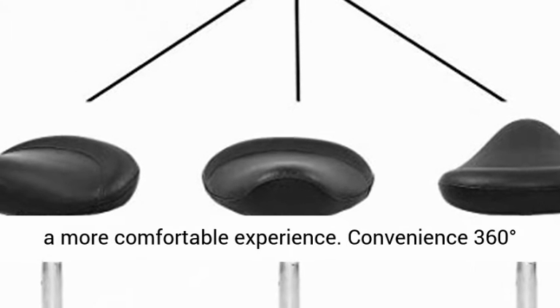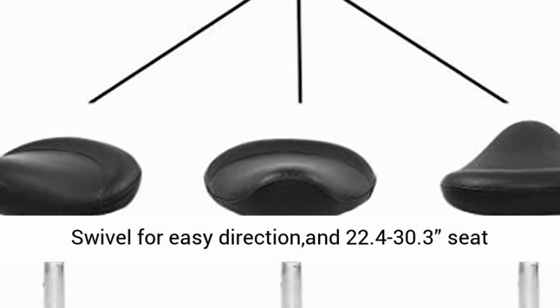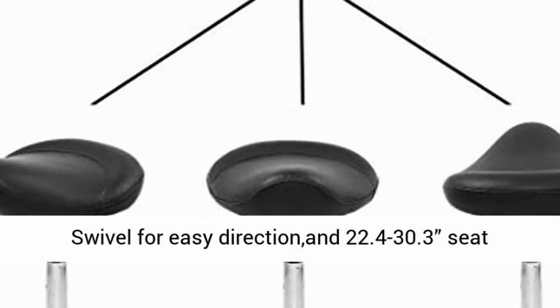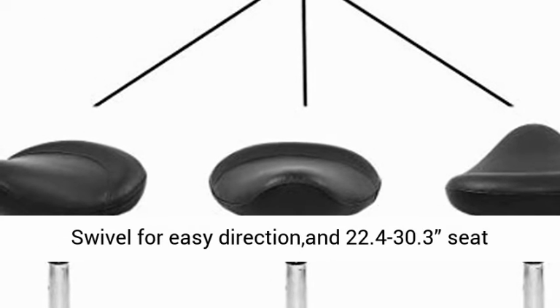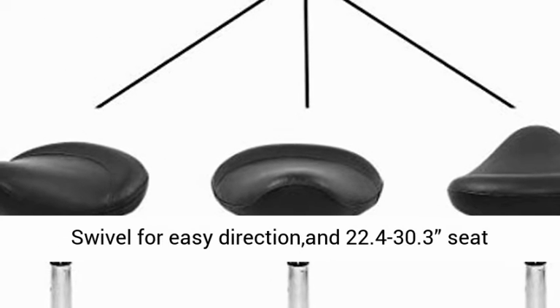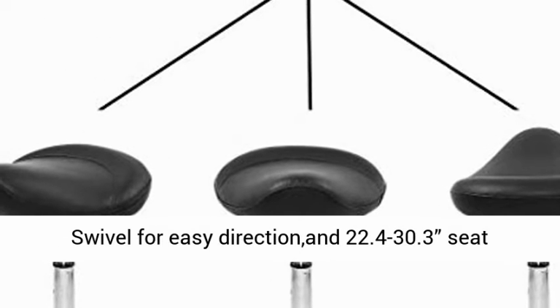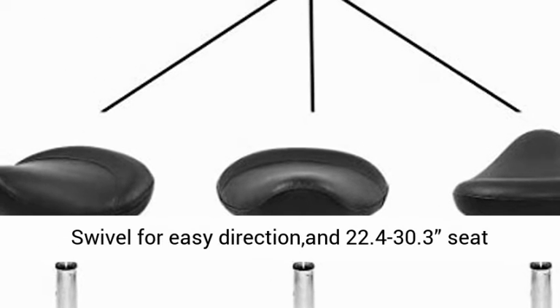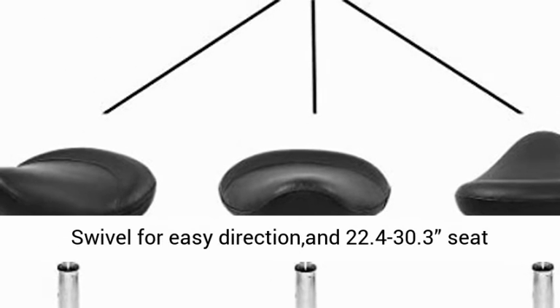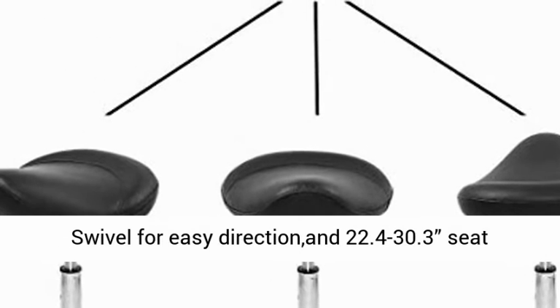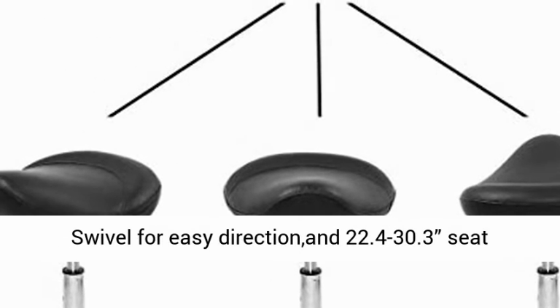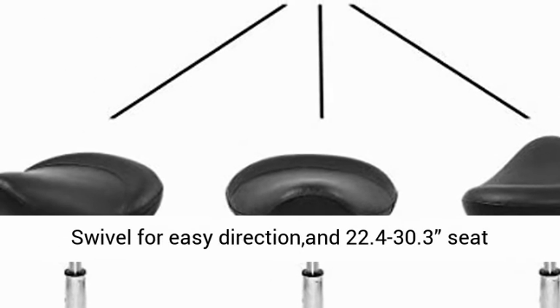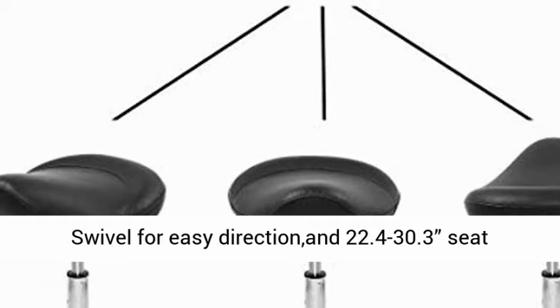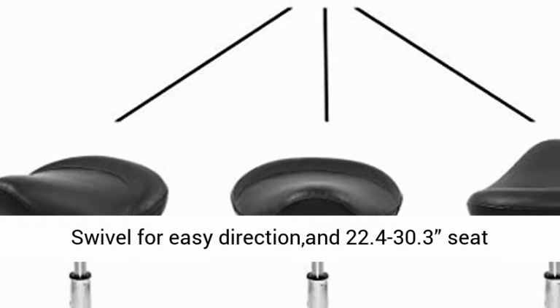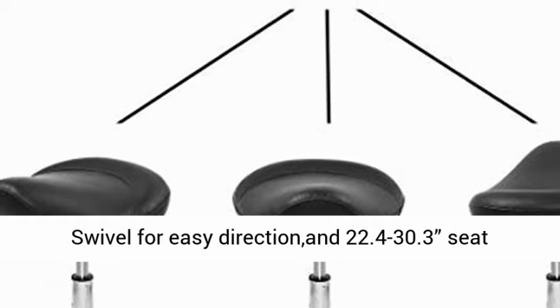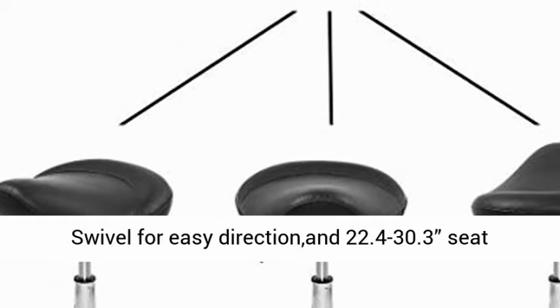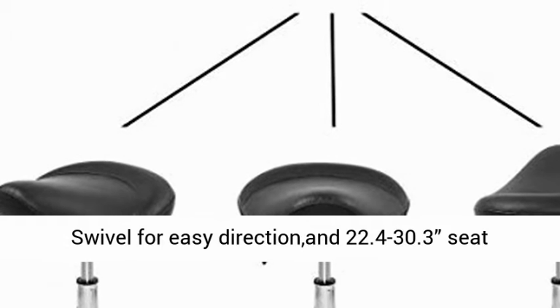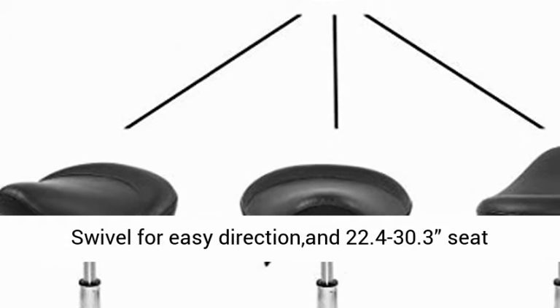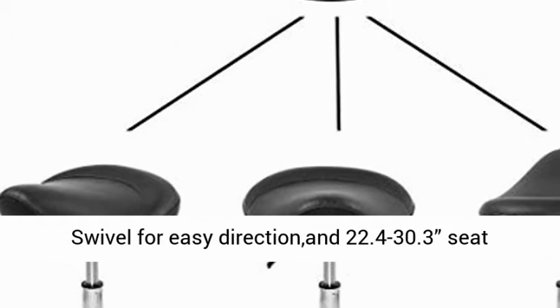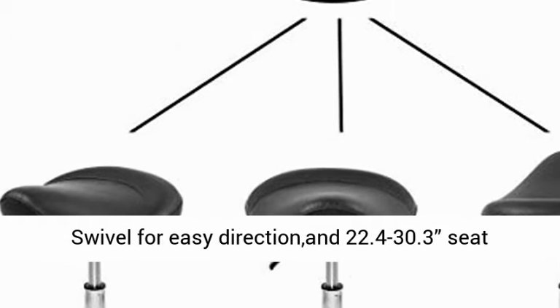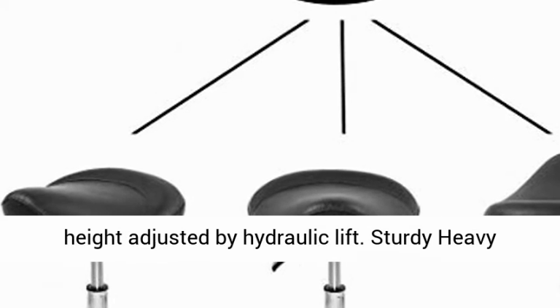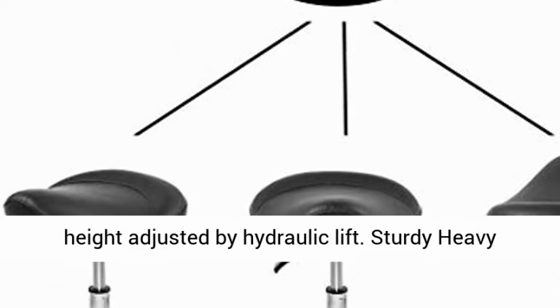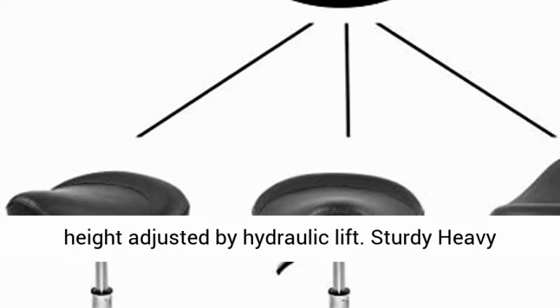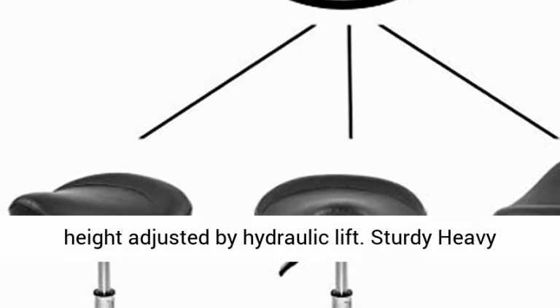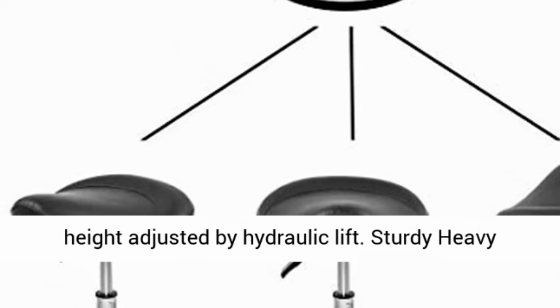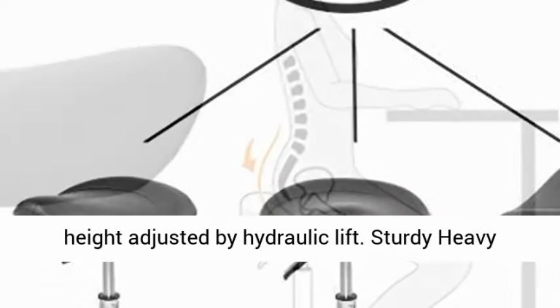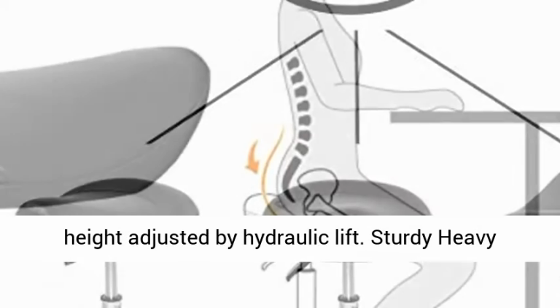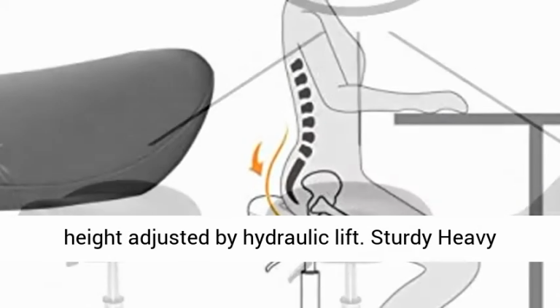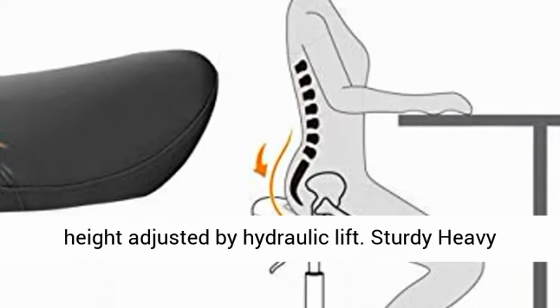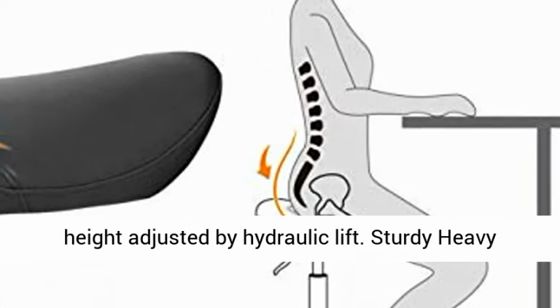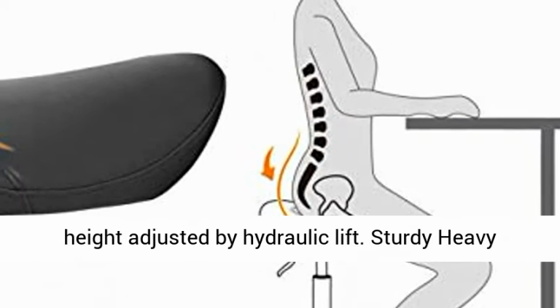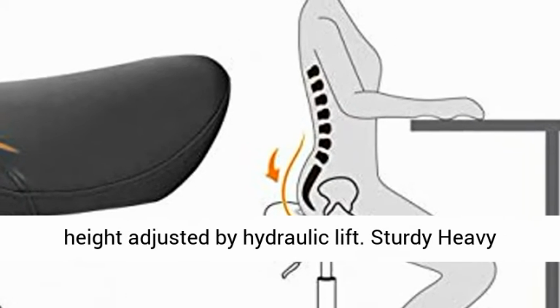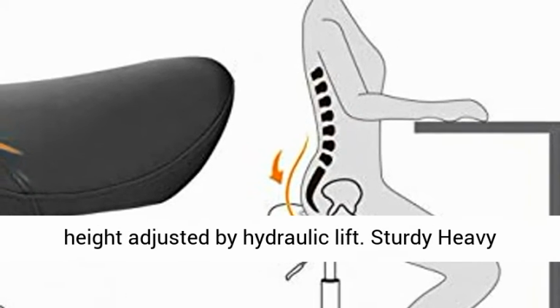Convenience: 360 degrees swivel for easy direction, and 22.4 to 30.3 inch seat height adjusted by hydraulic lift.